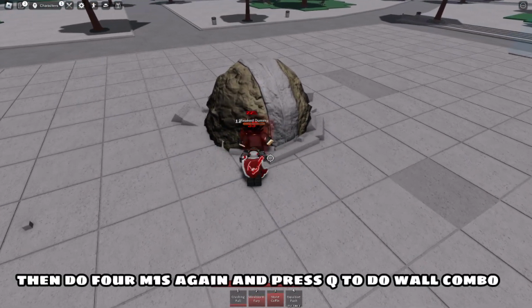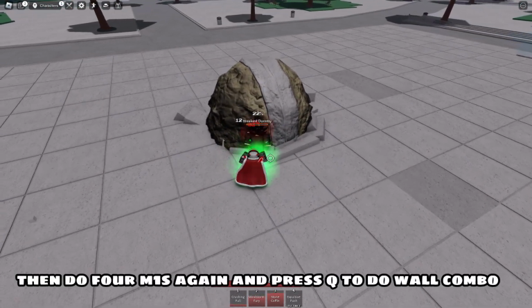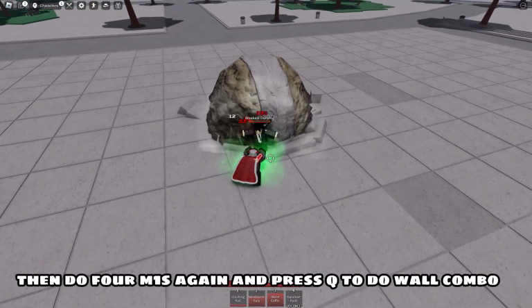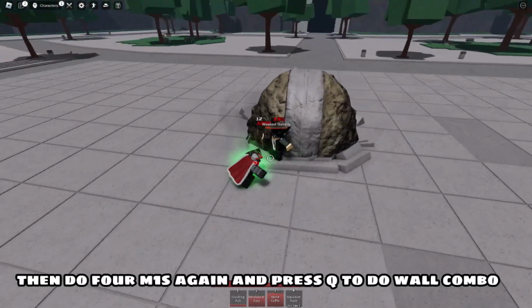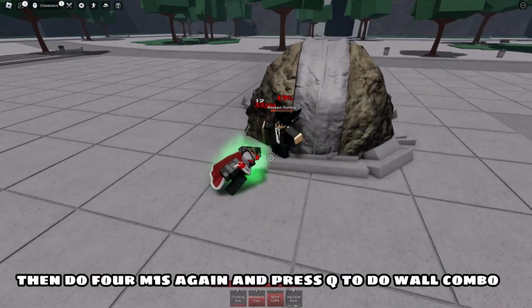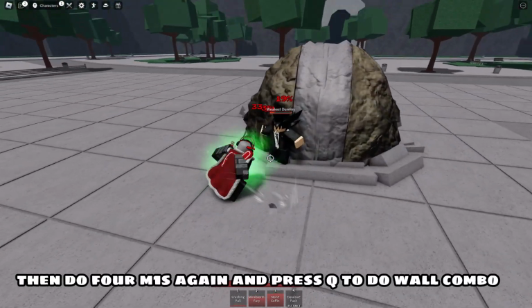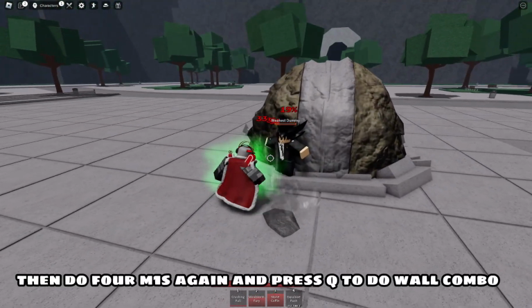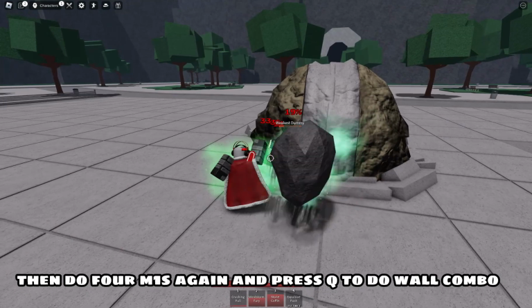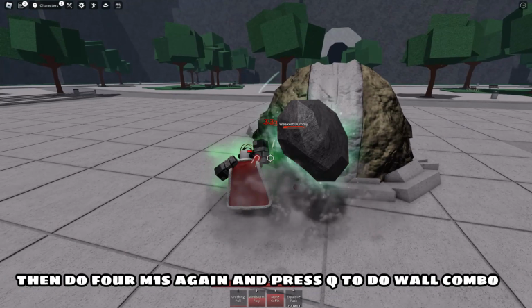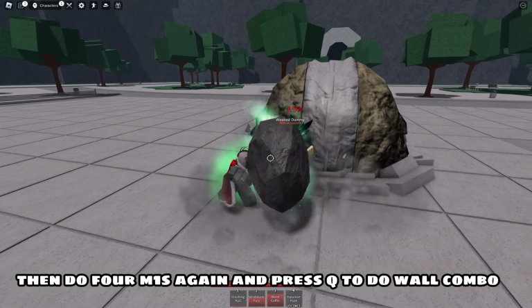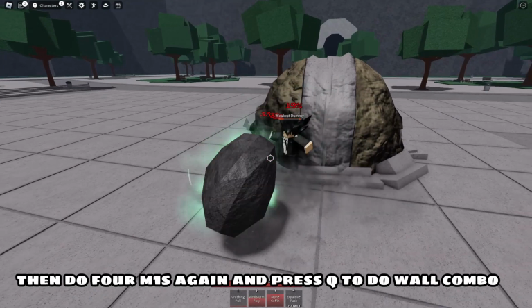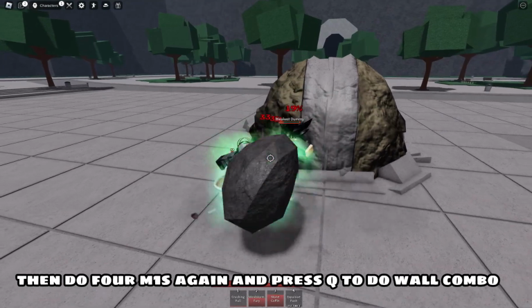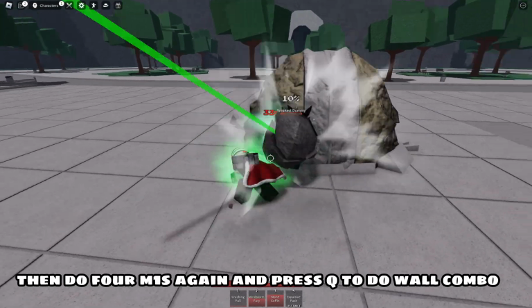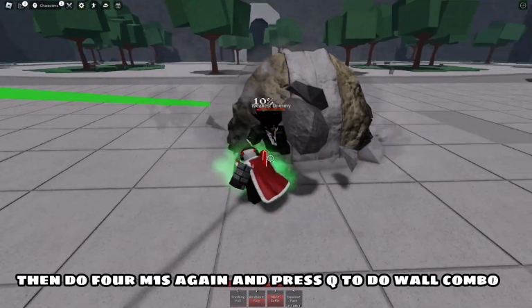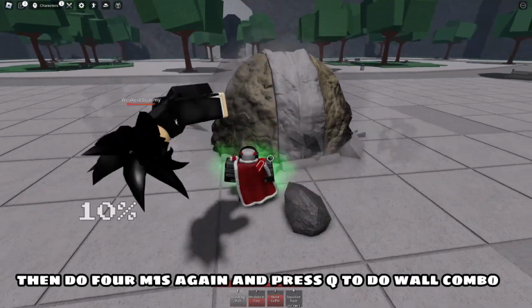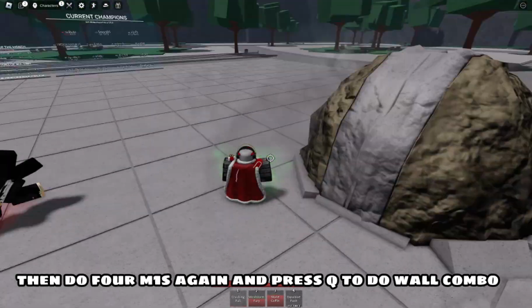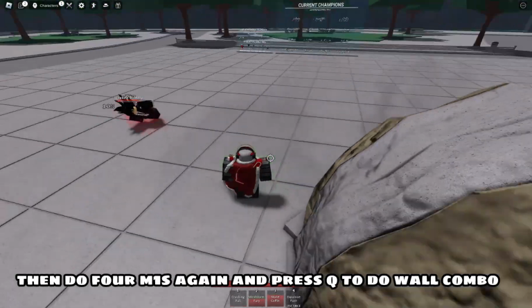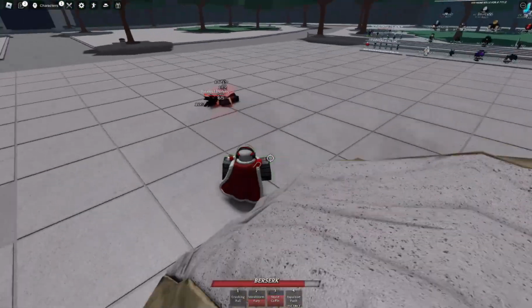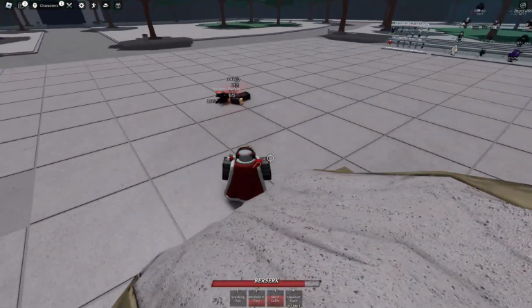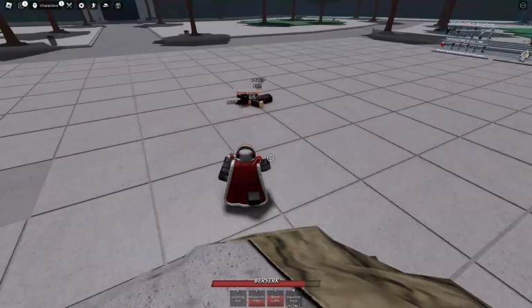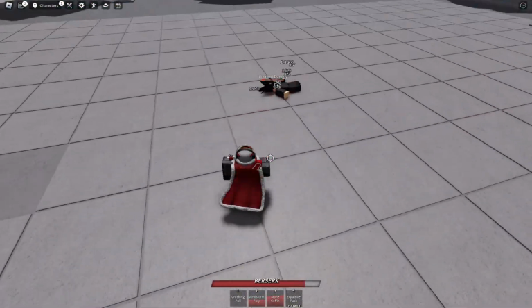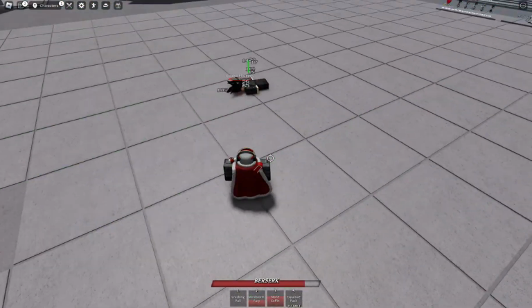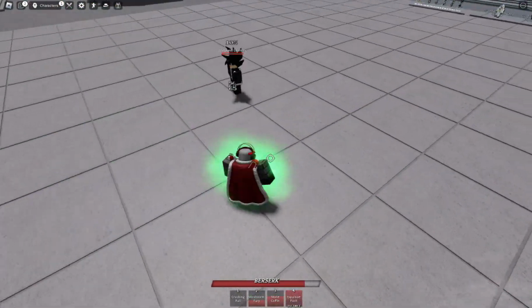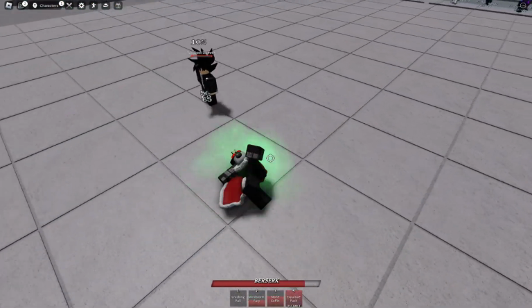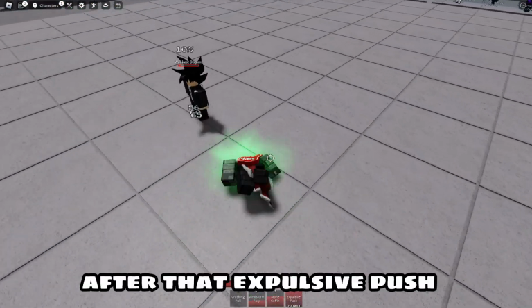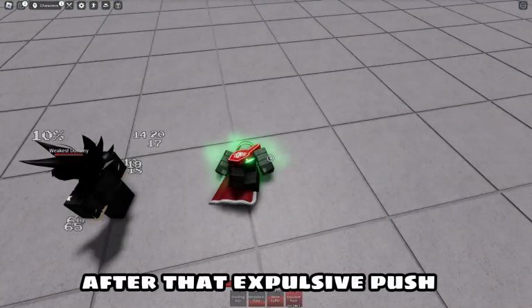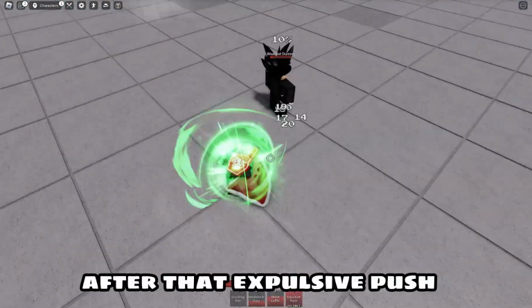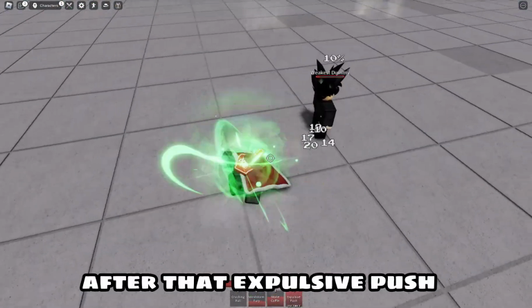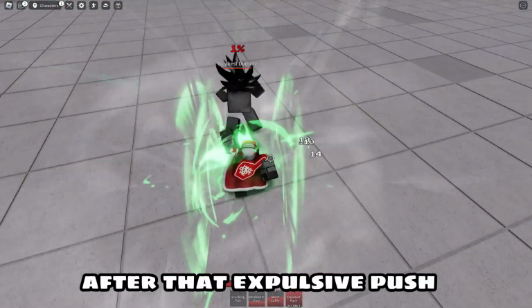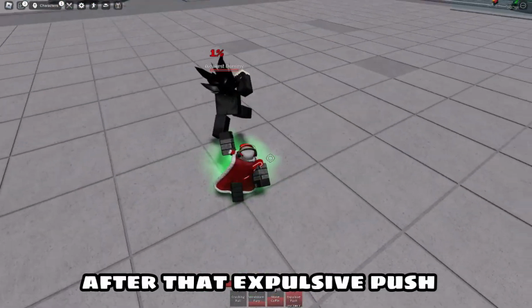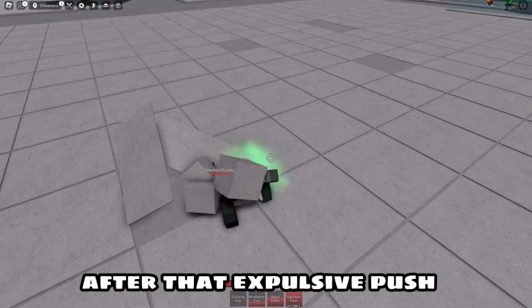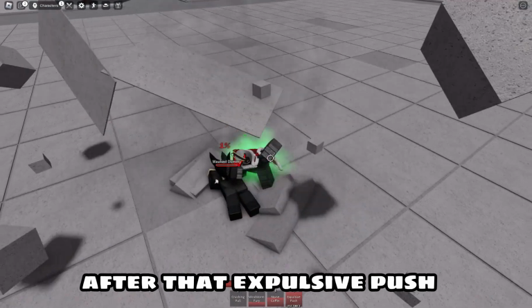Then do M1S again and press Q to do Wall Combo. After that, Expulsive Push.